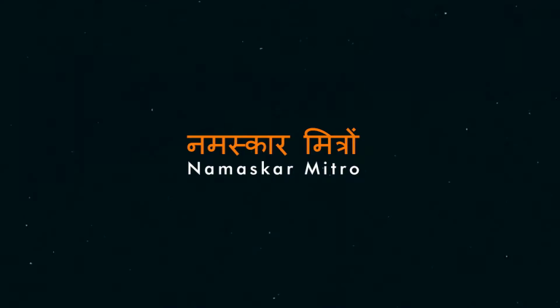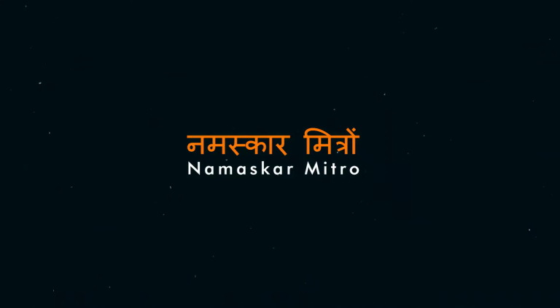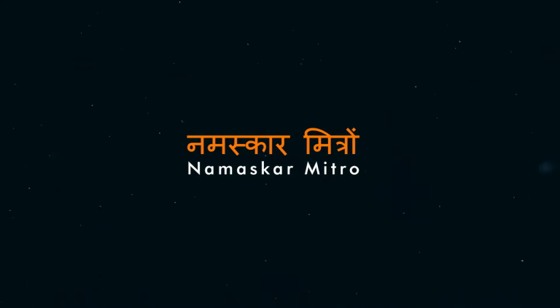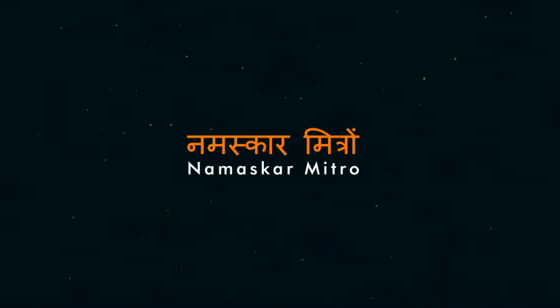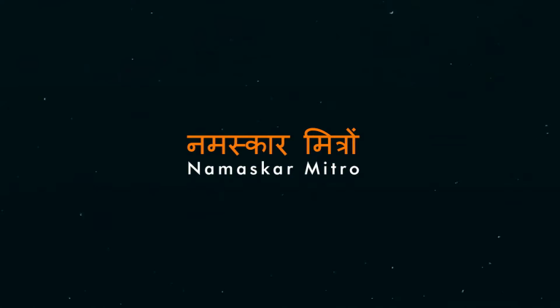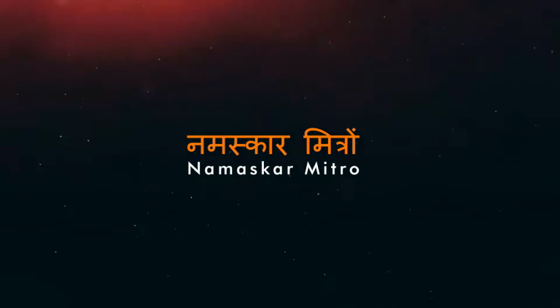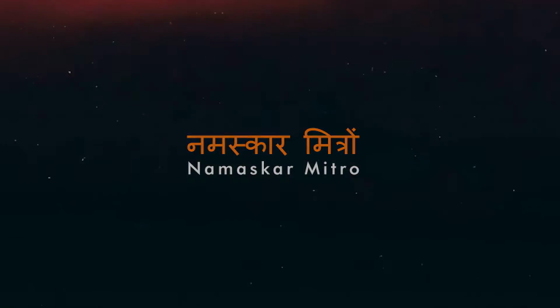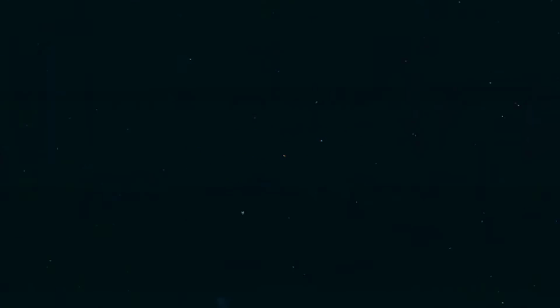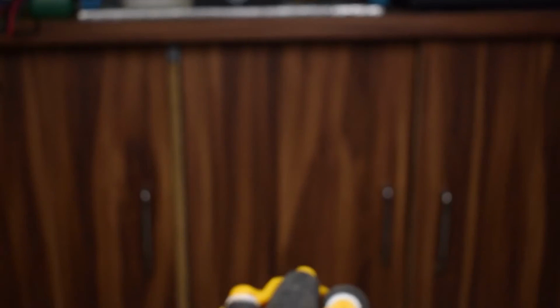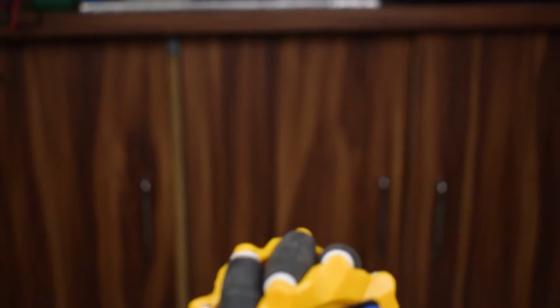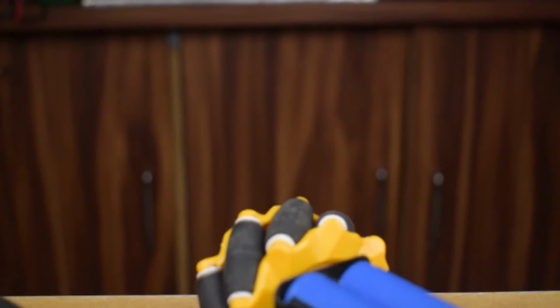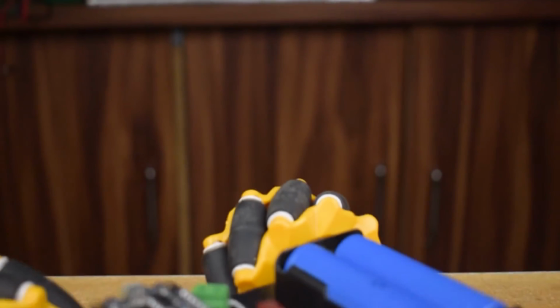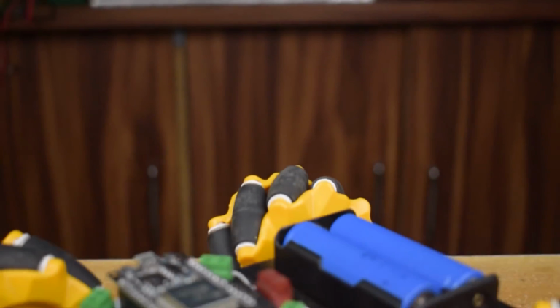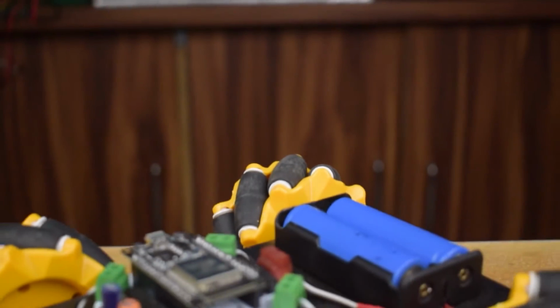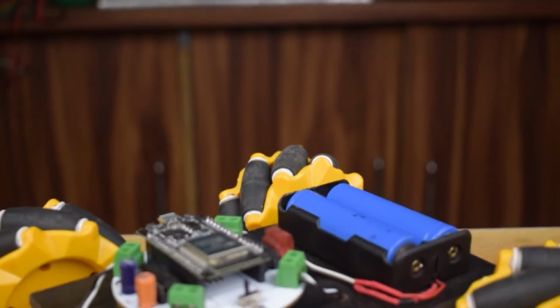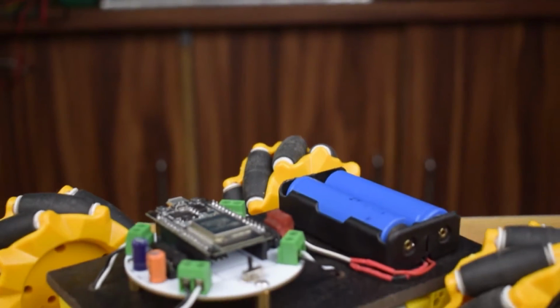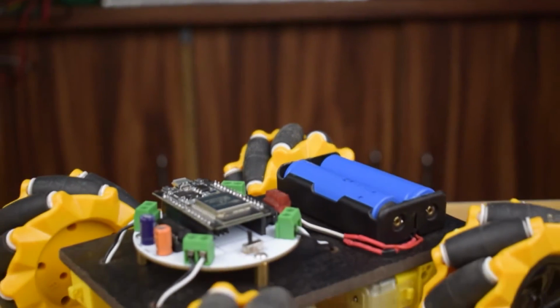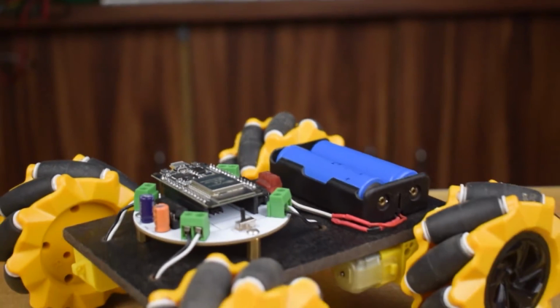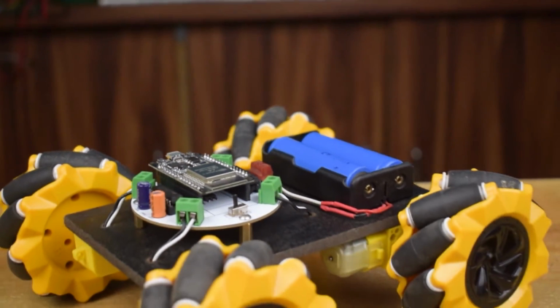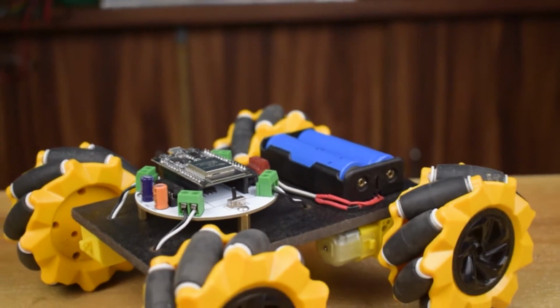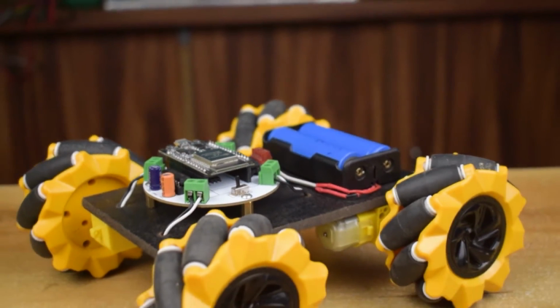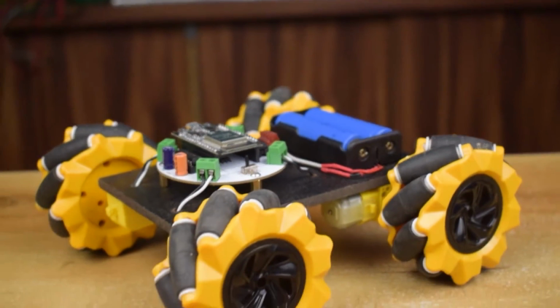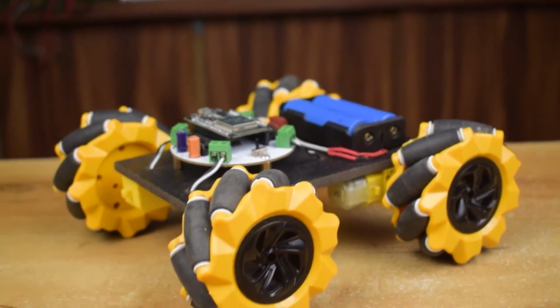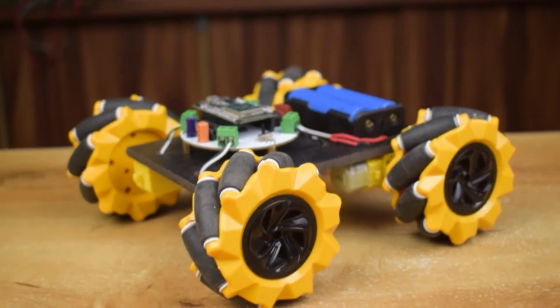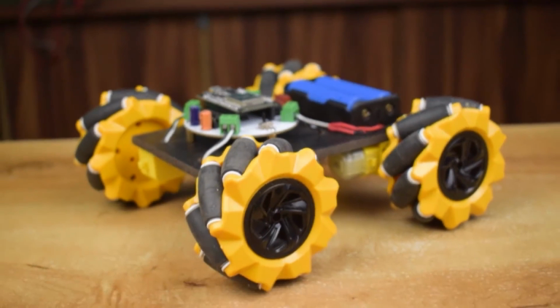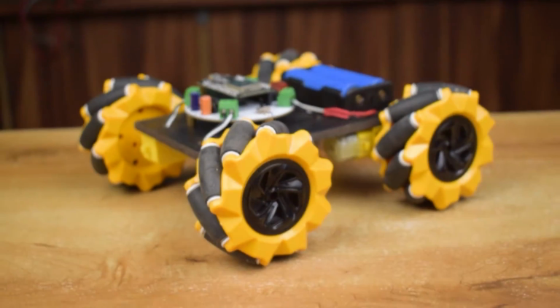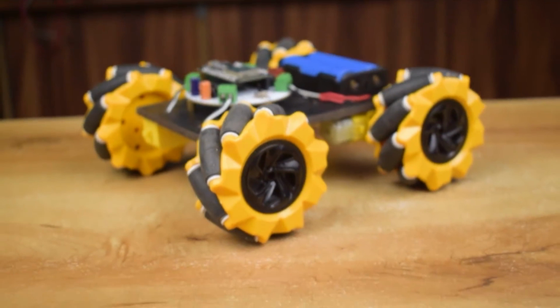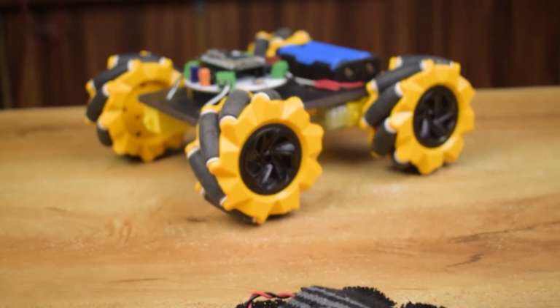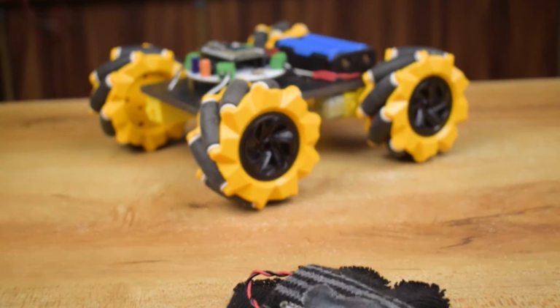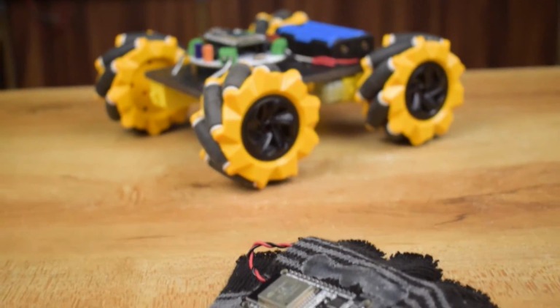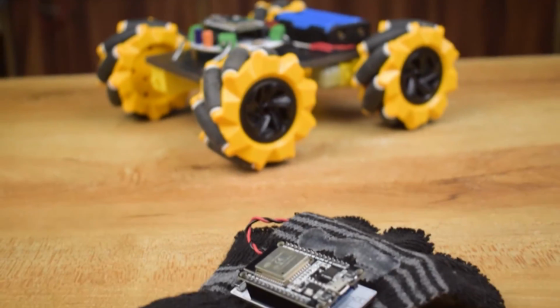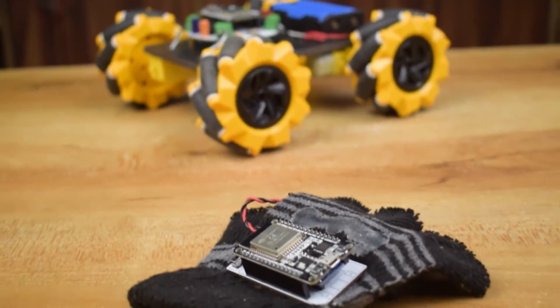Namaskar Mitro. In this video, I am going to make a gesture control car using ESPNOW protocol.